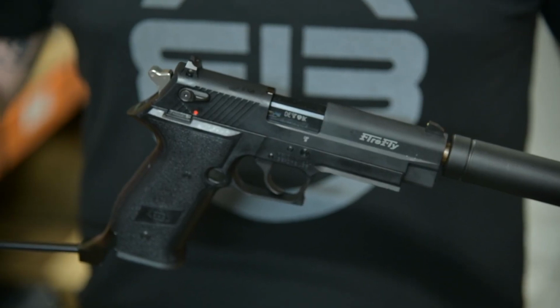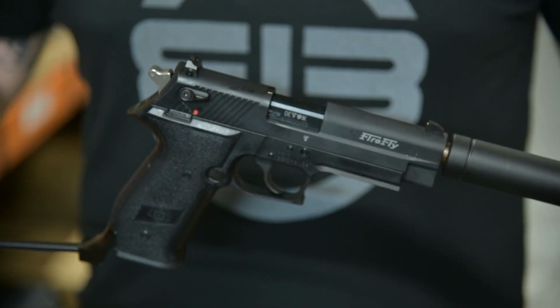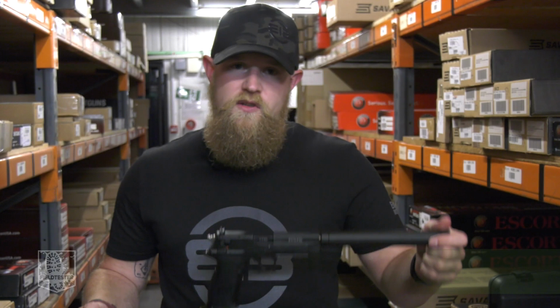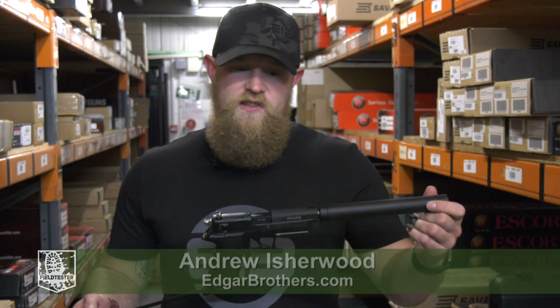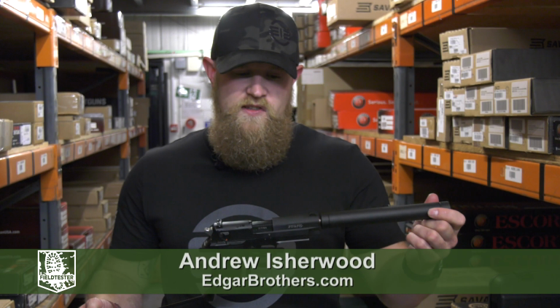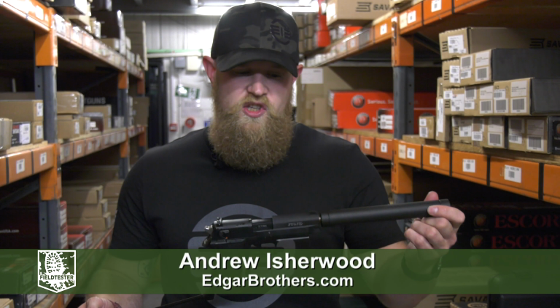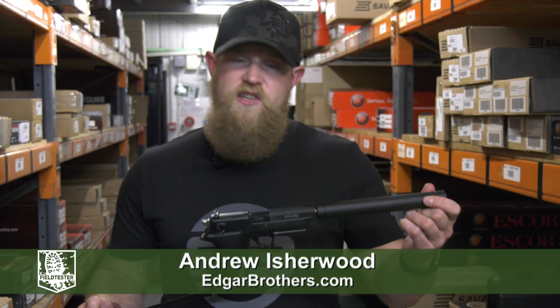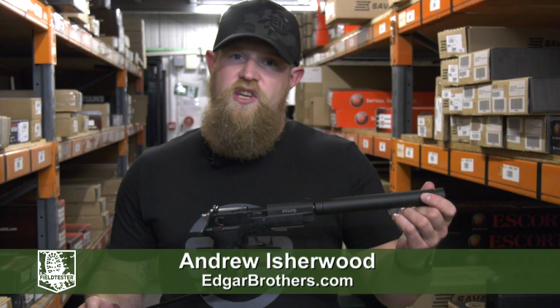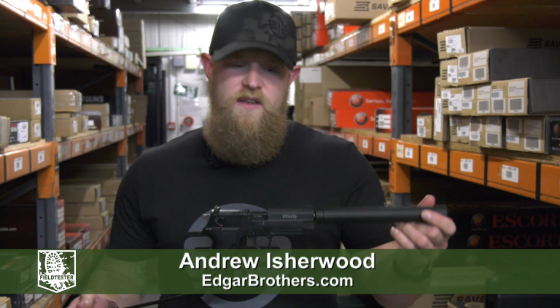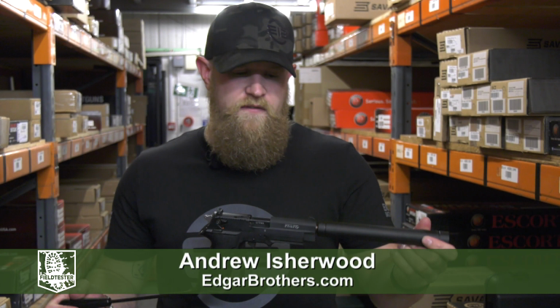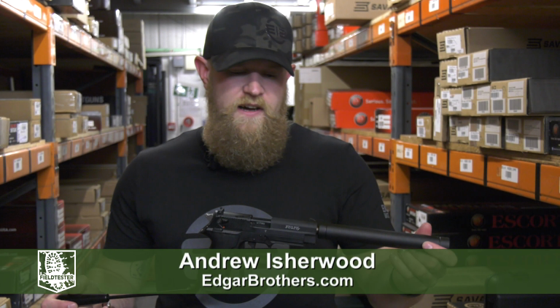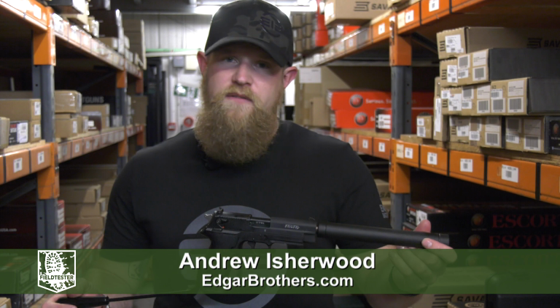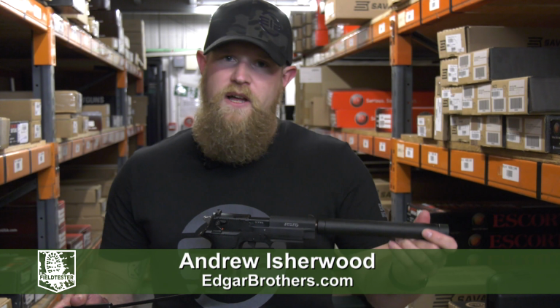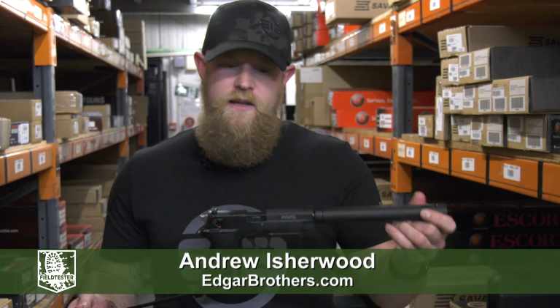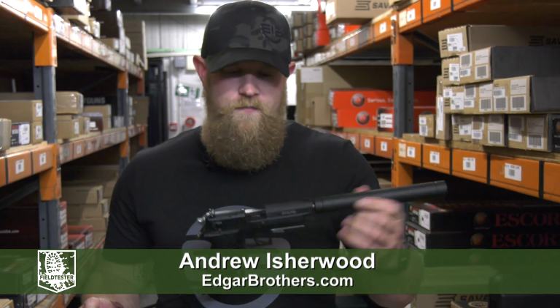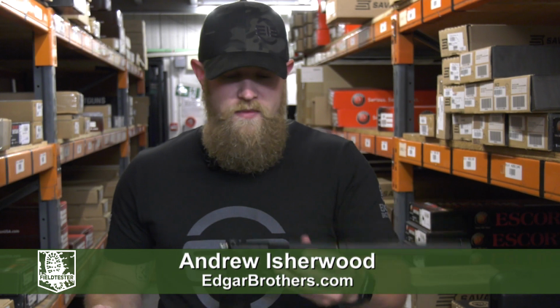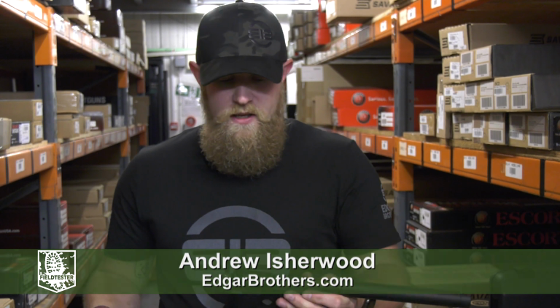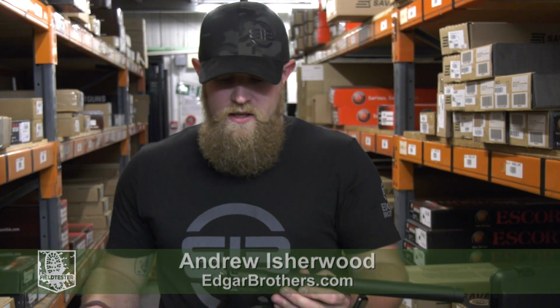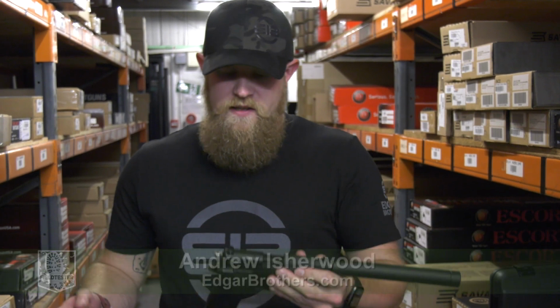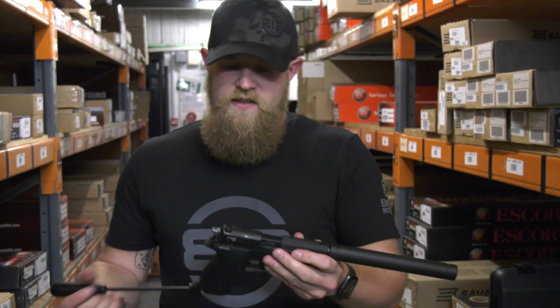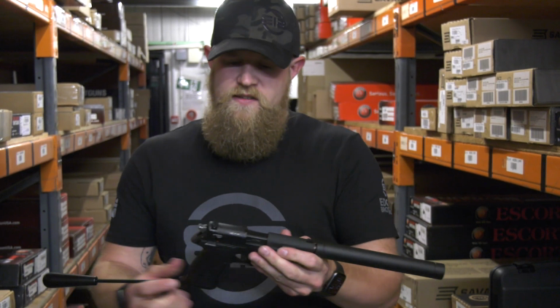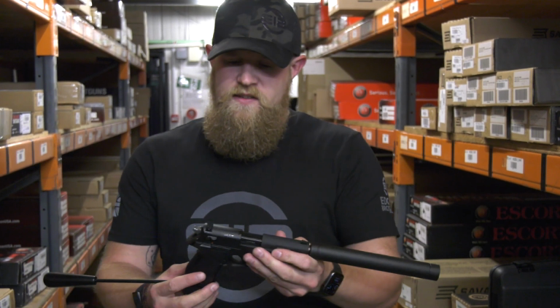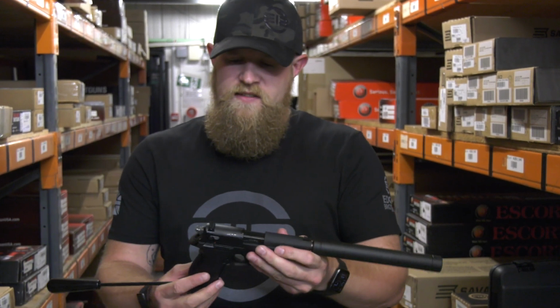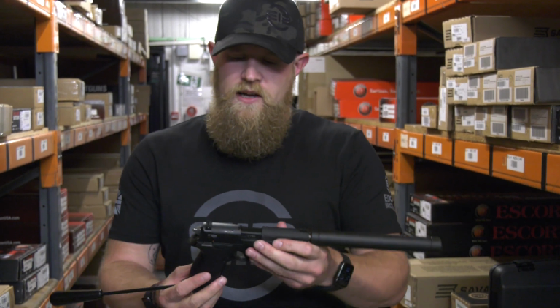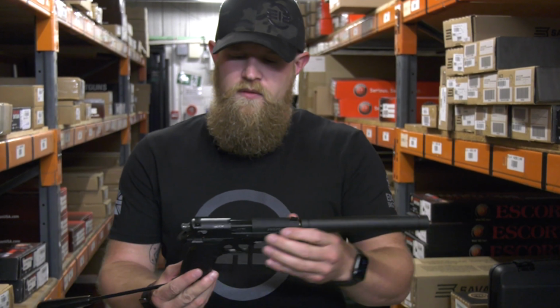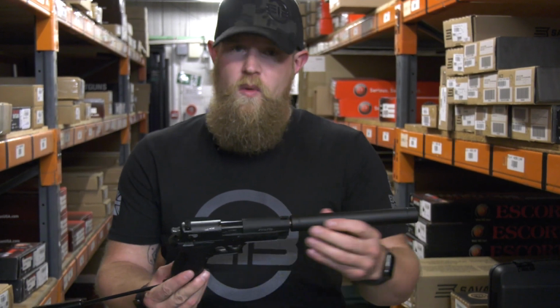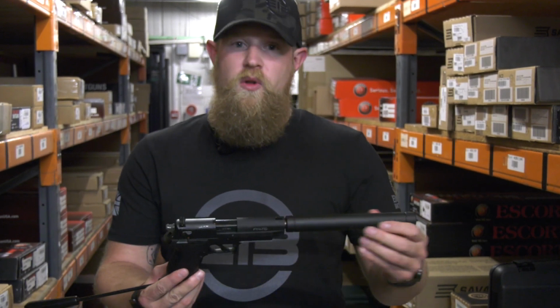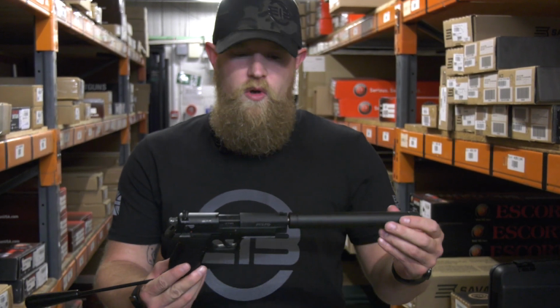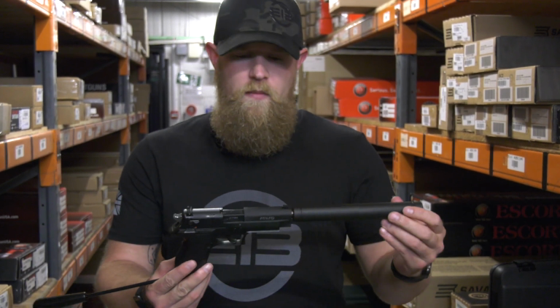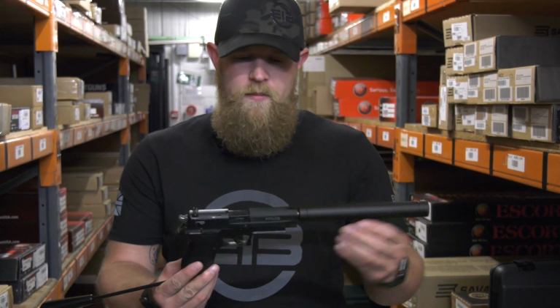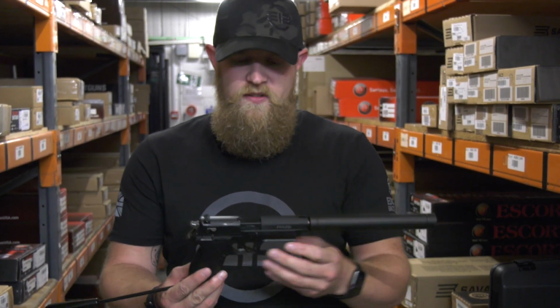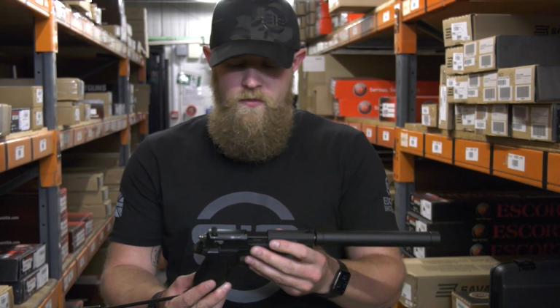This is the GSG Firefly, styled off a well-known combat pistol.